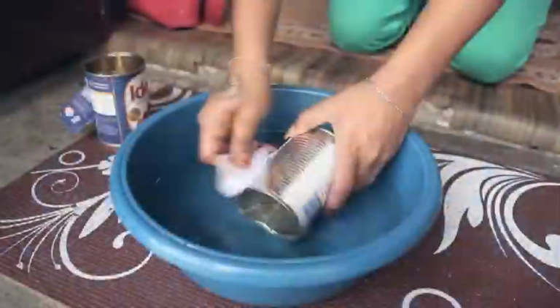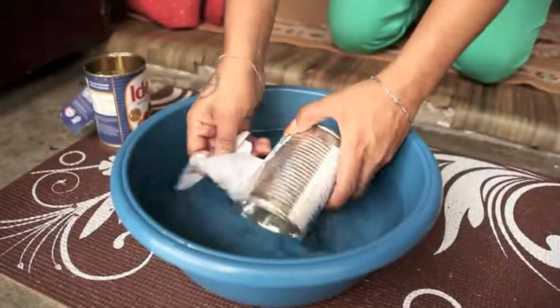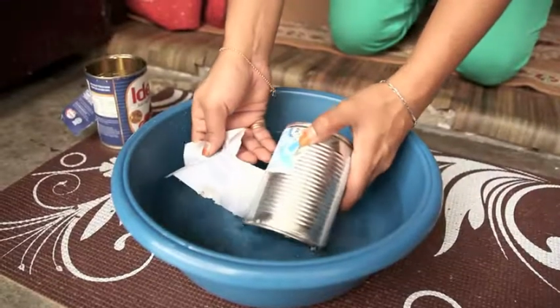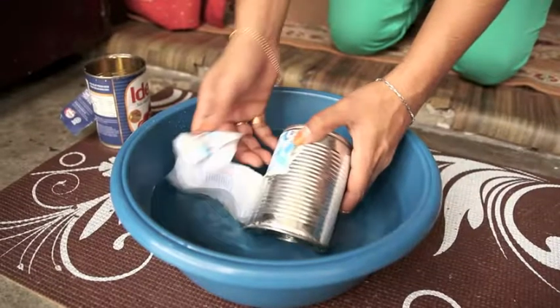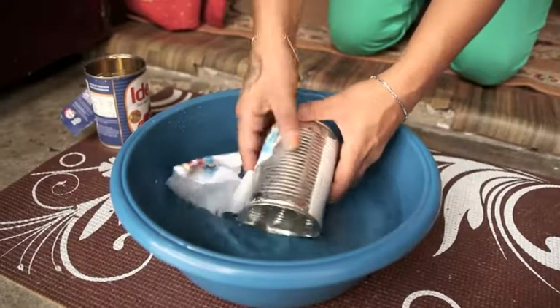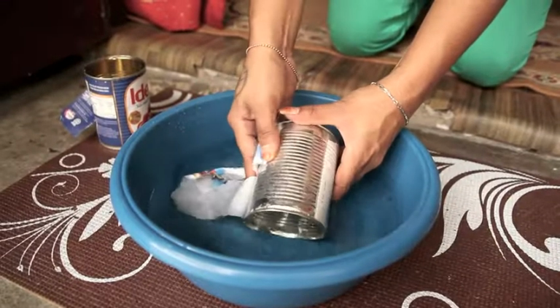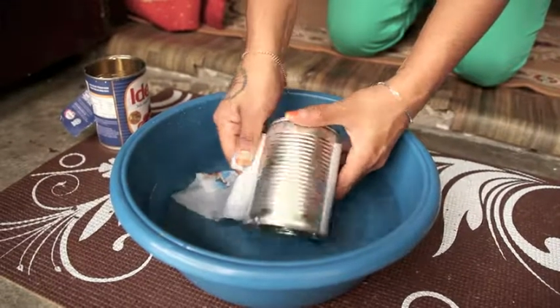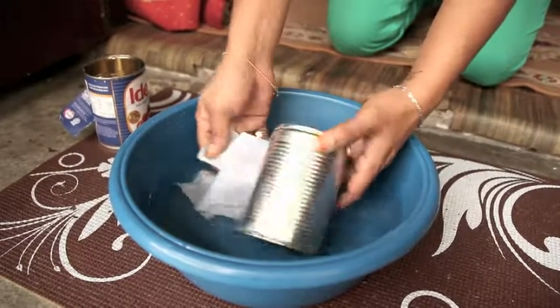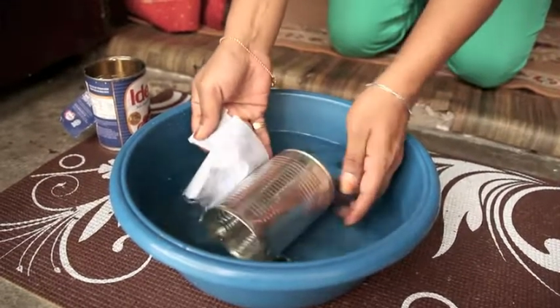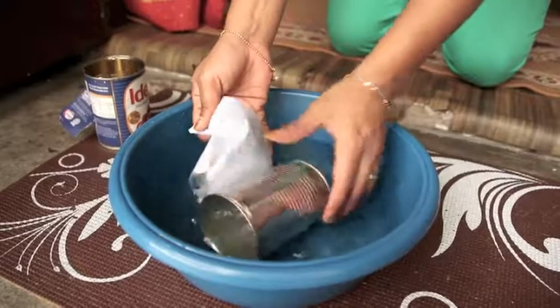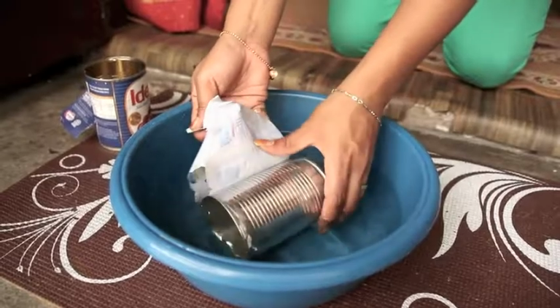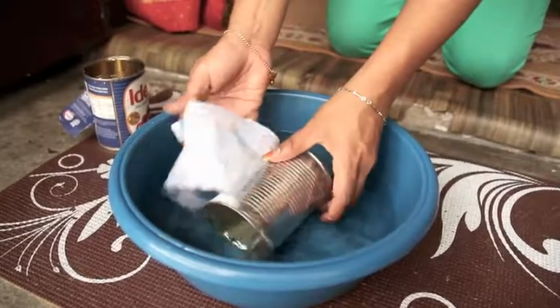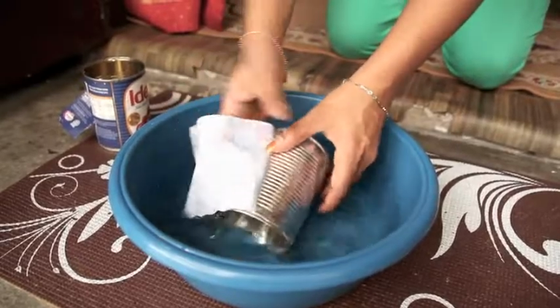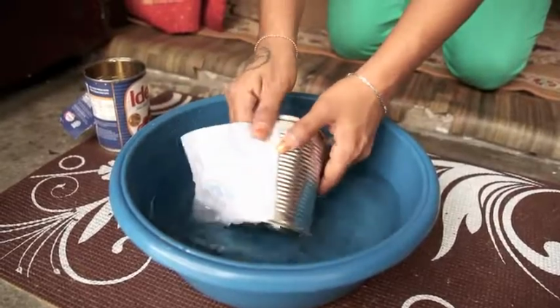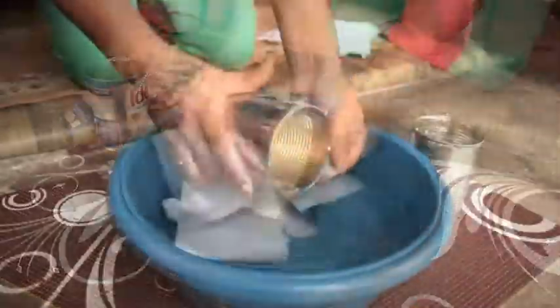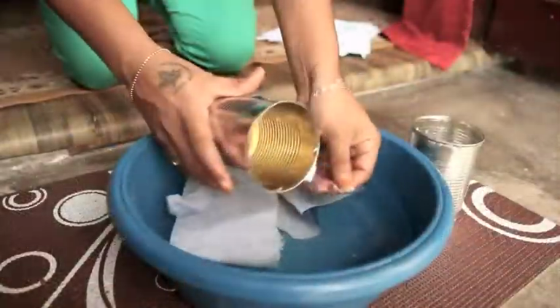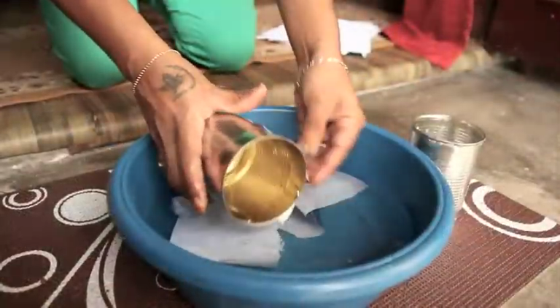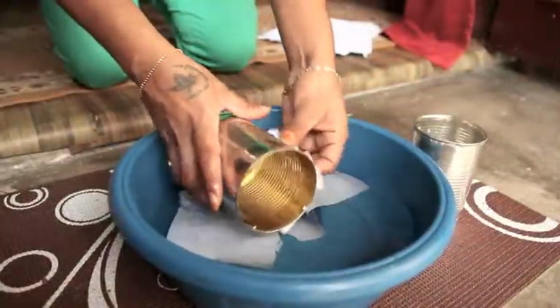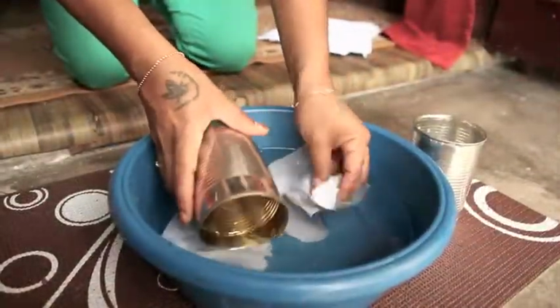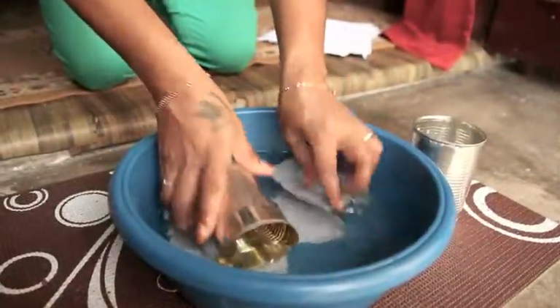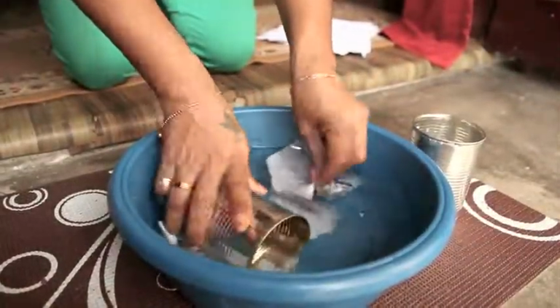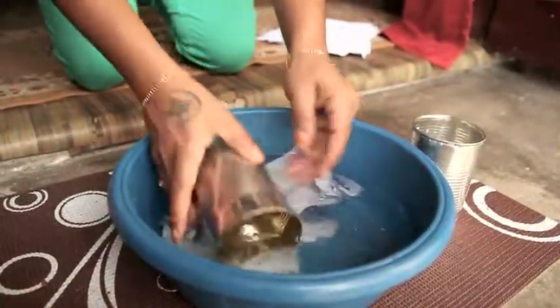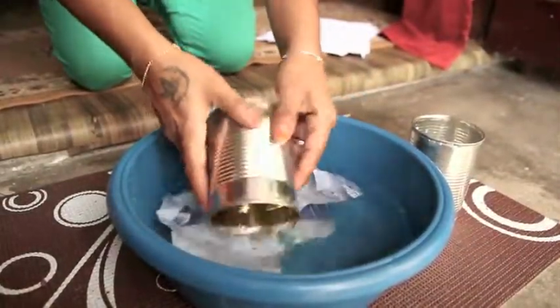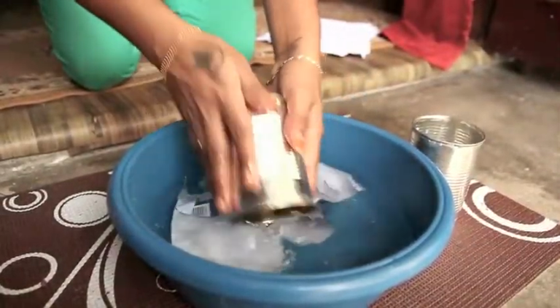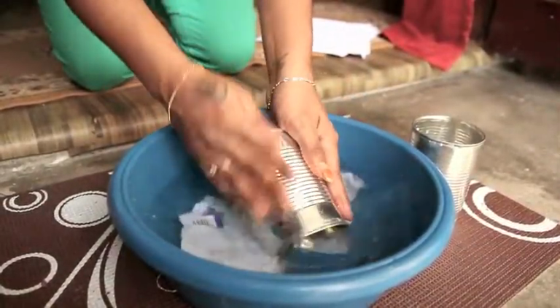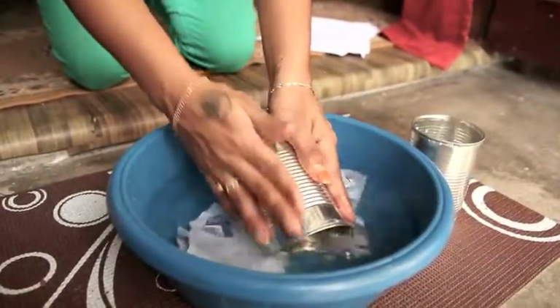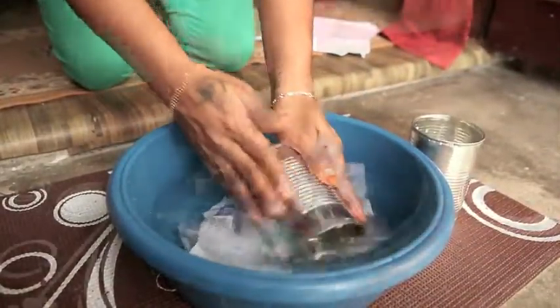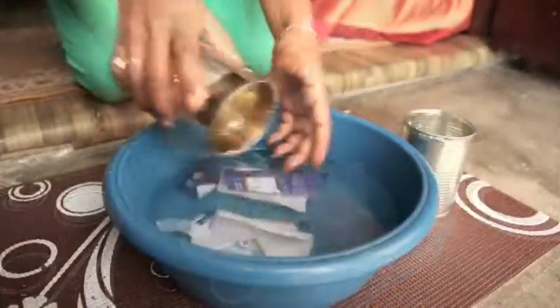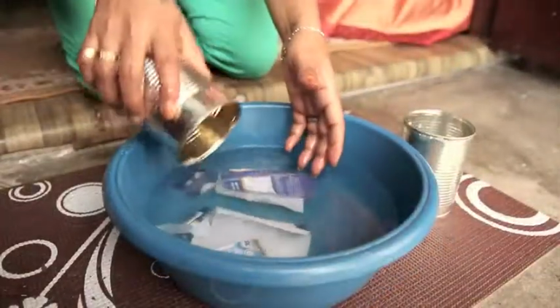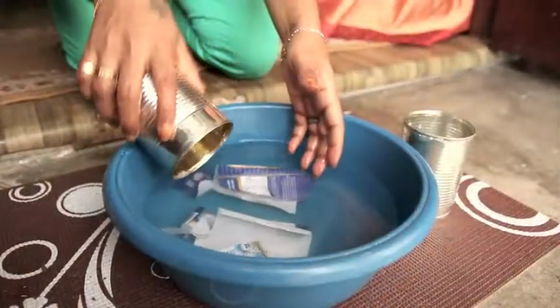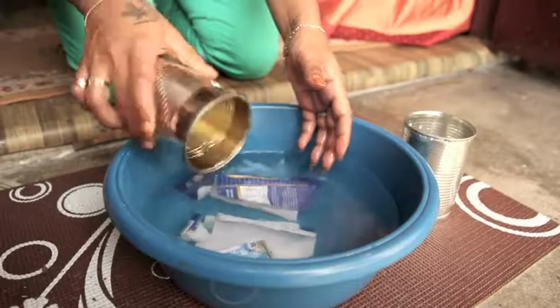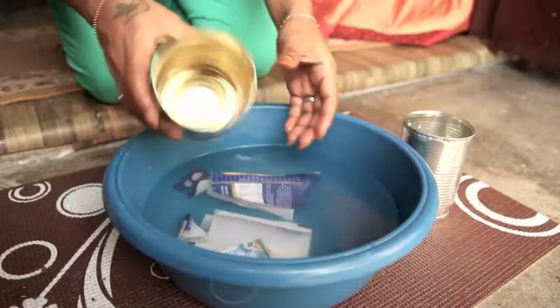Clean the tin cans well and remove all labels. What I used here is a condensed and evaporated milk tin can.